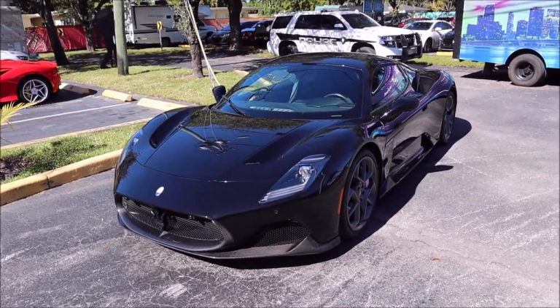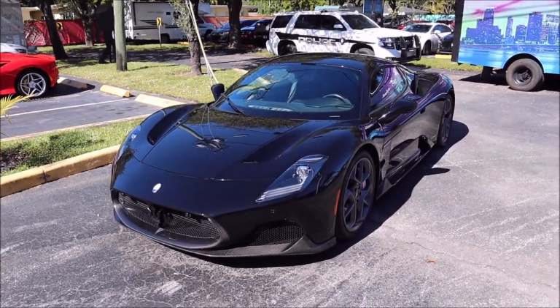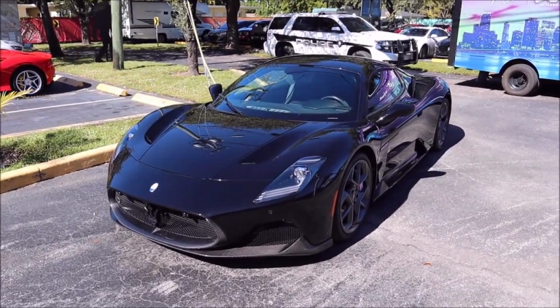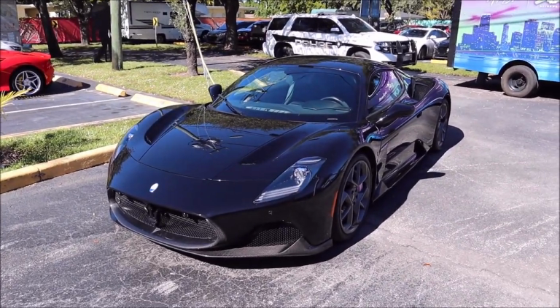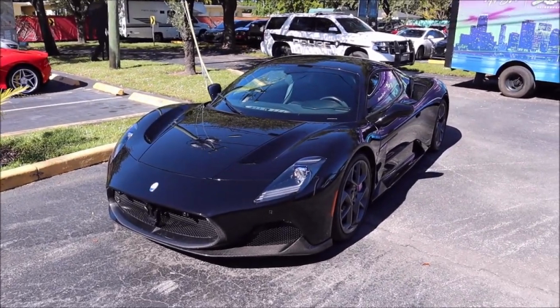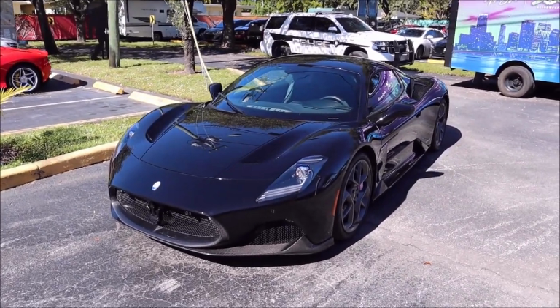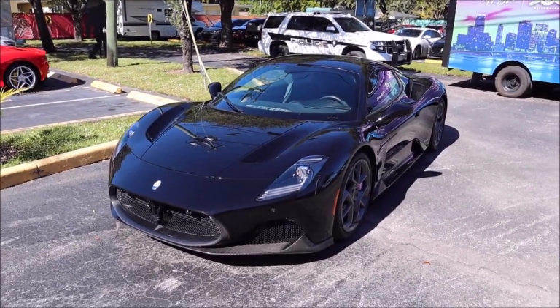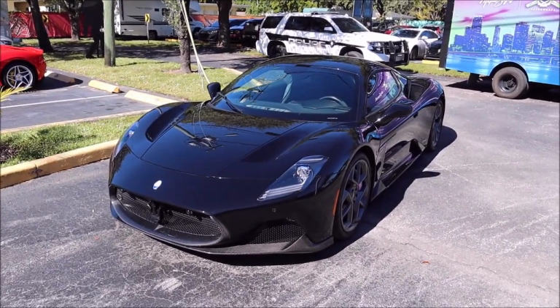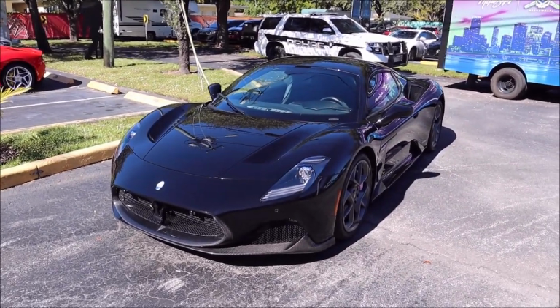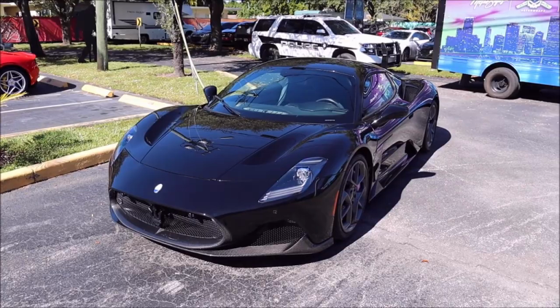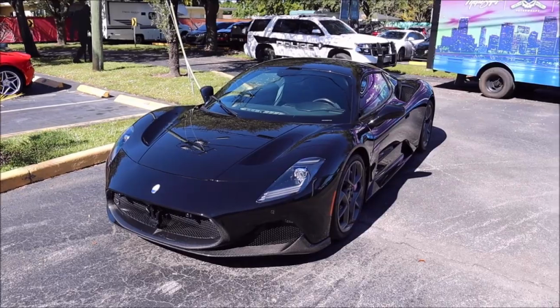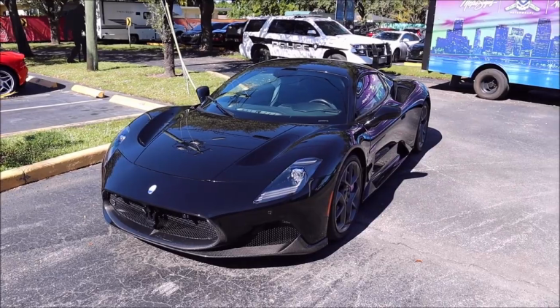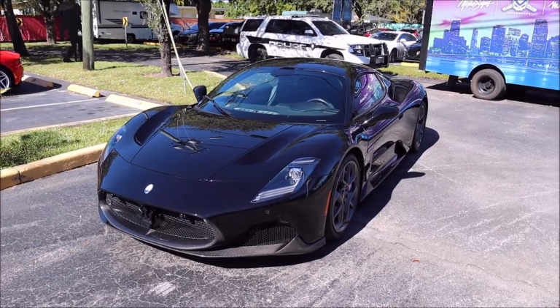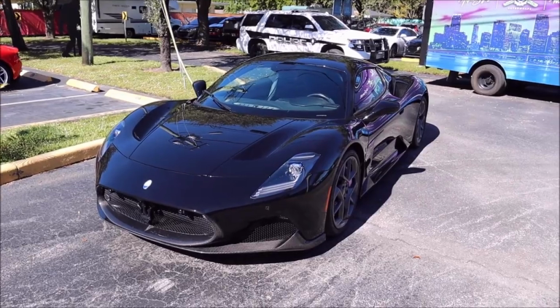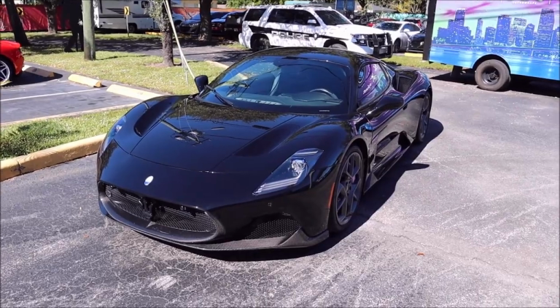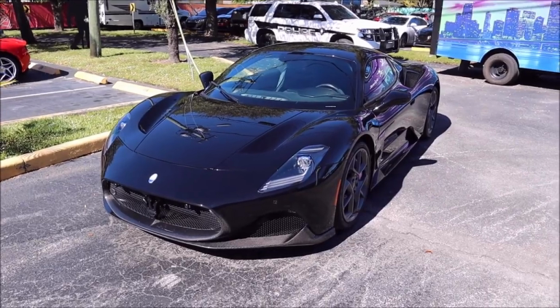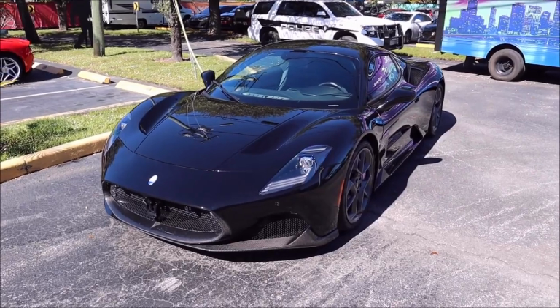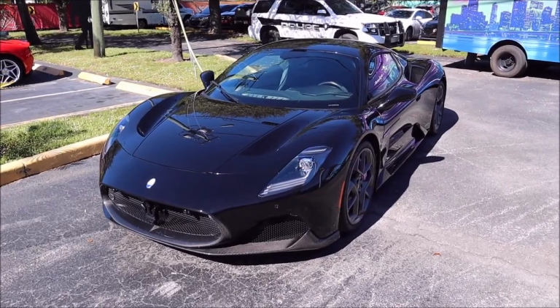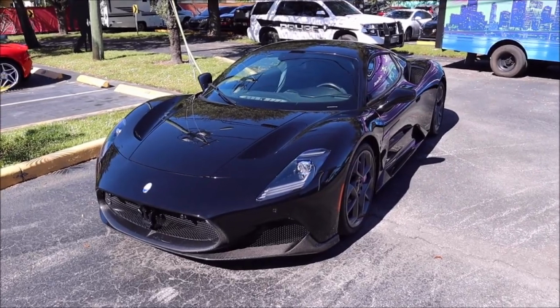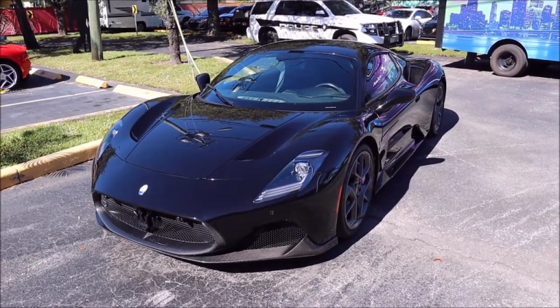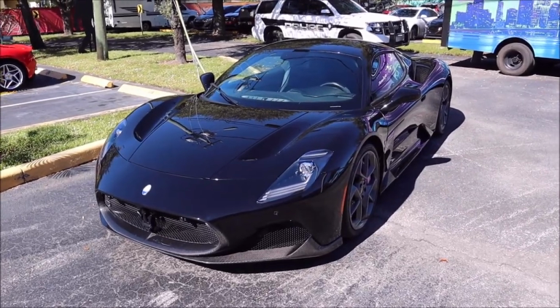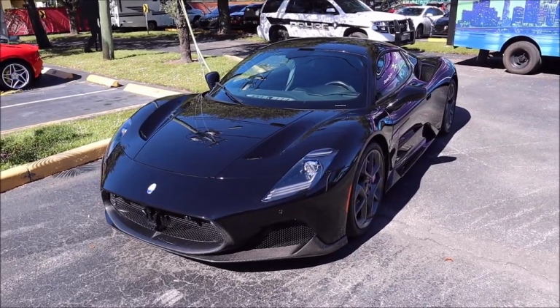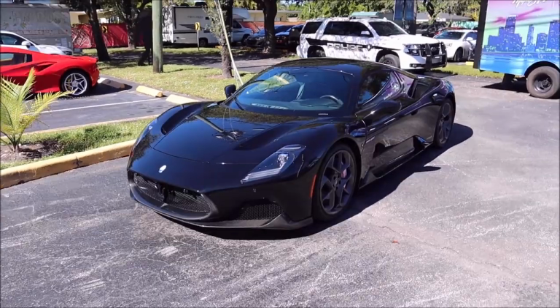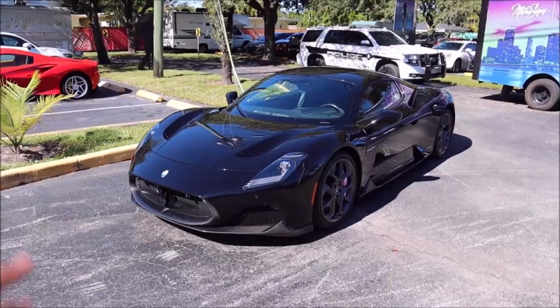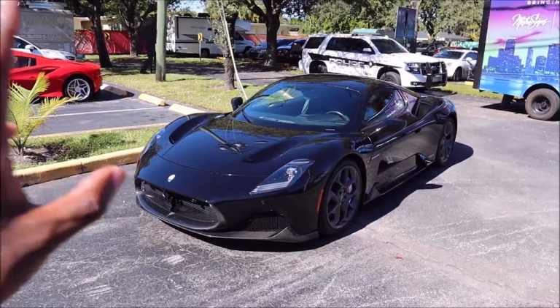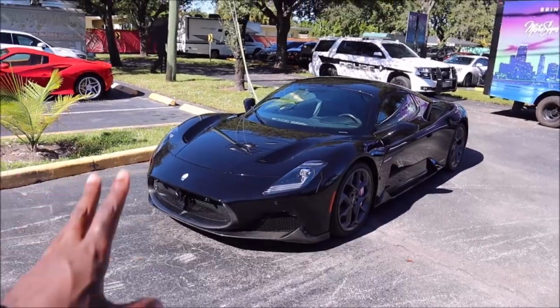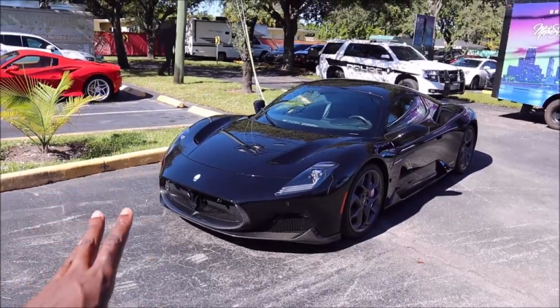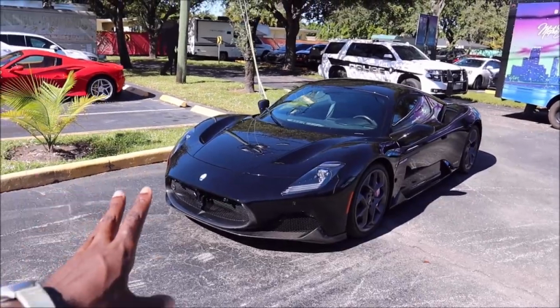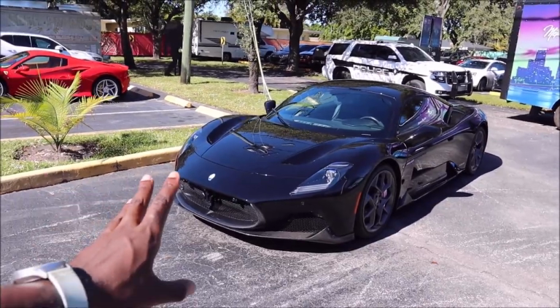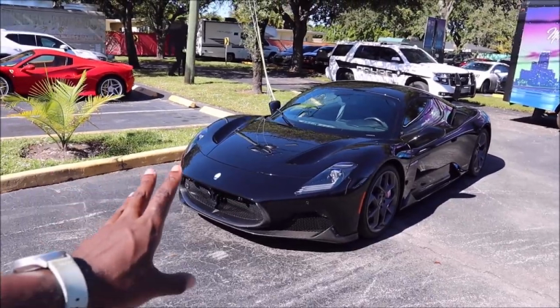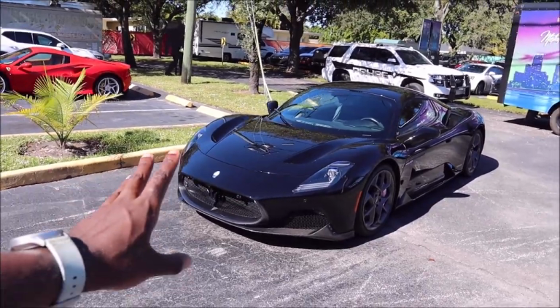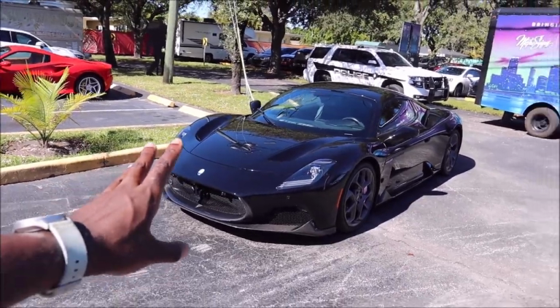On Maserati's 107th birthday, today December 1st when I'm filming this, I get this exclusive. I'm so grateful.